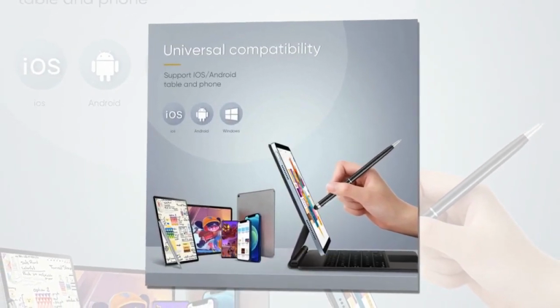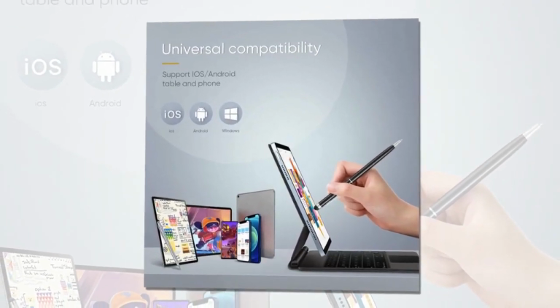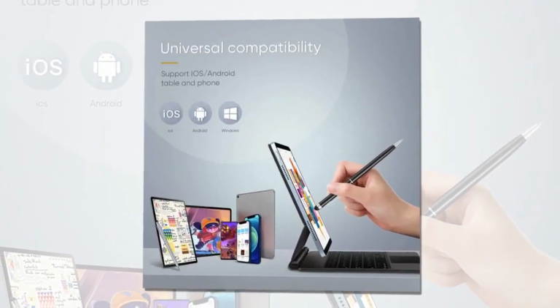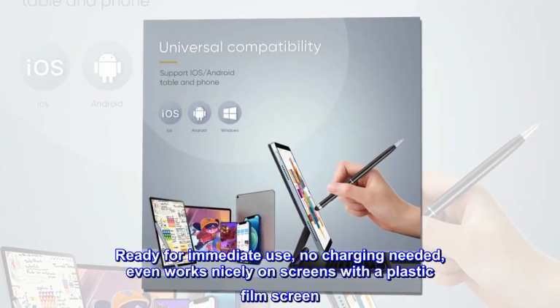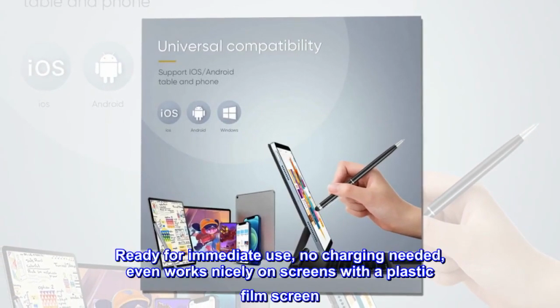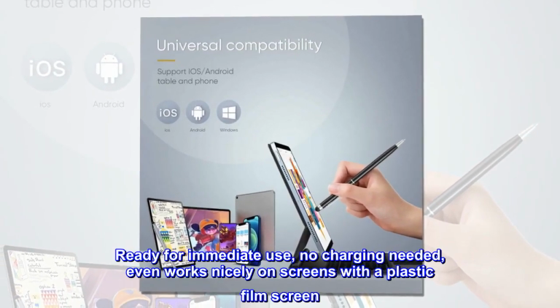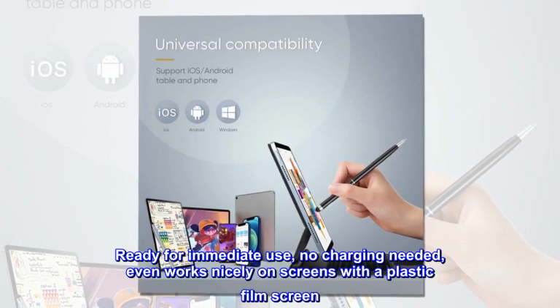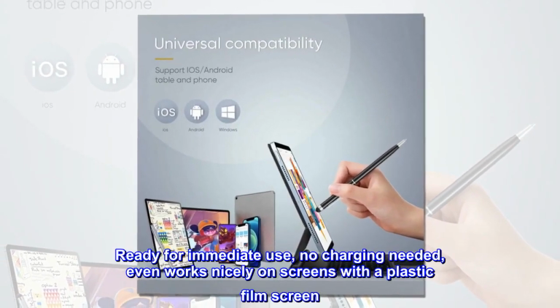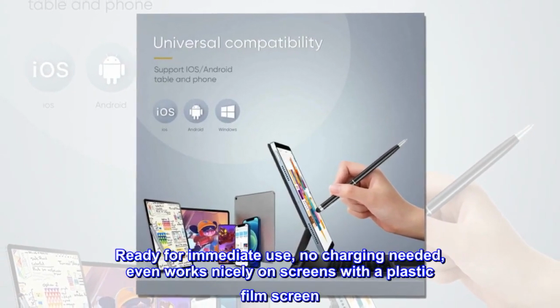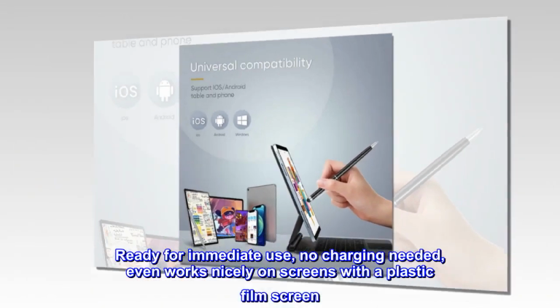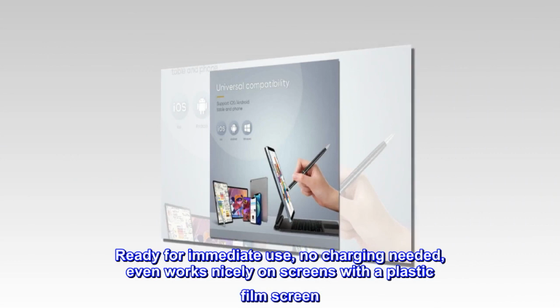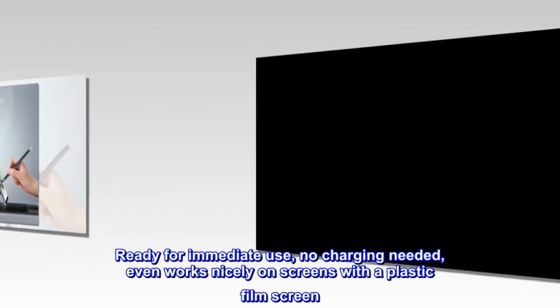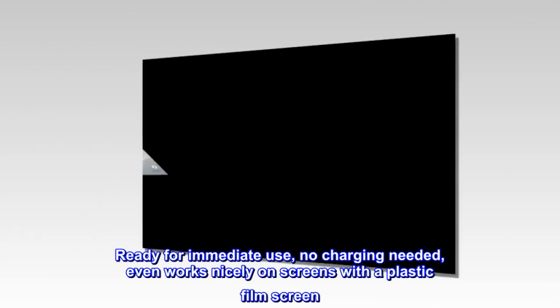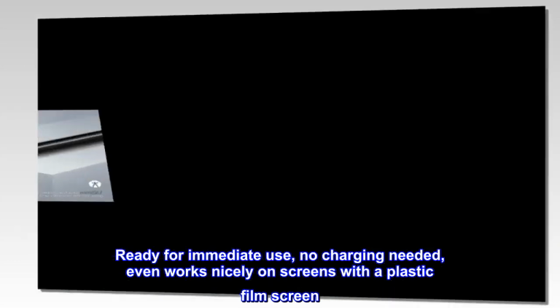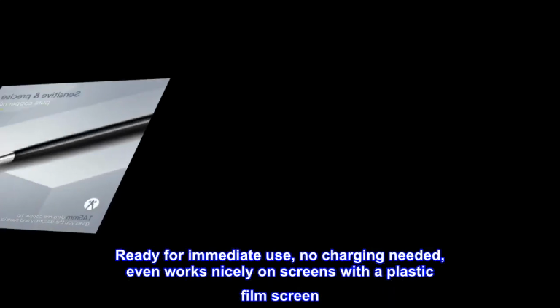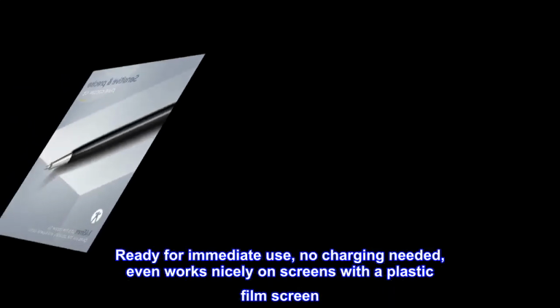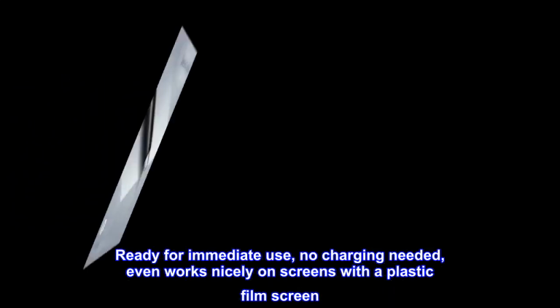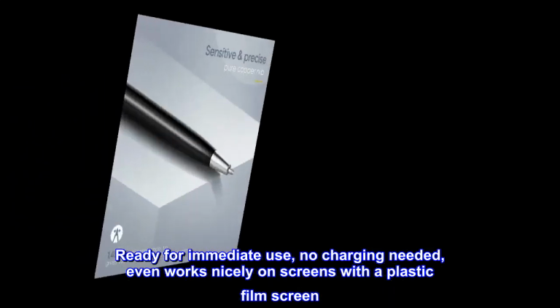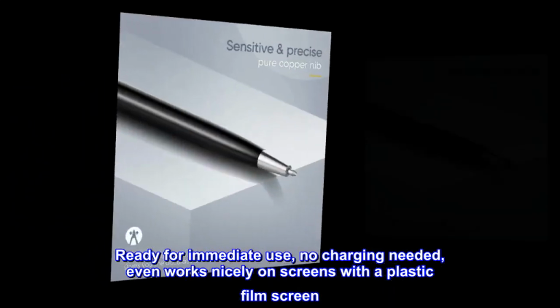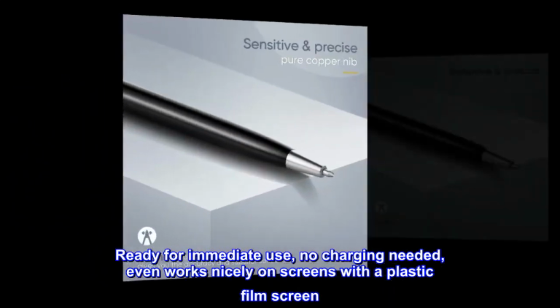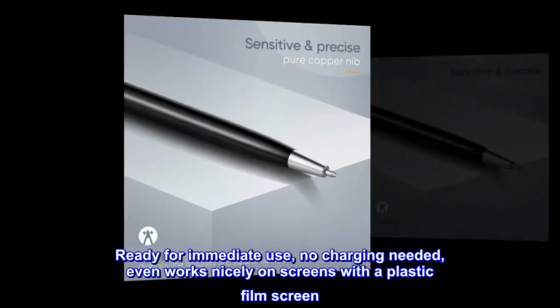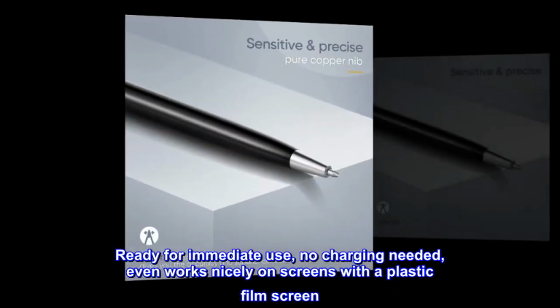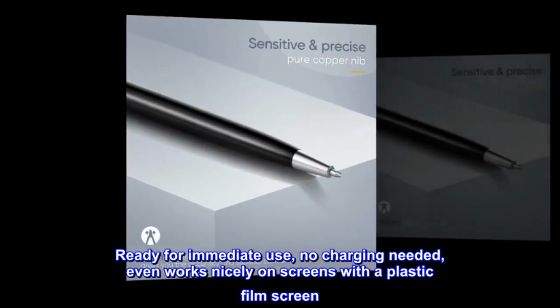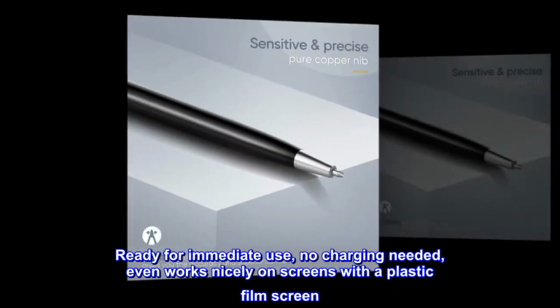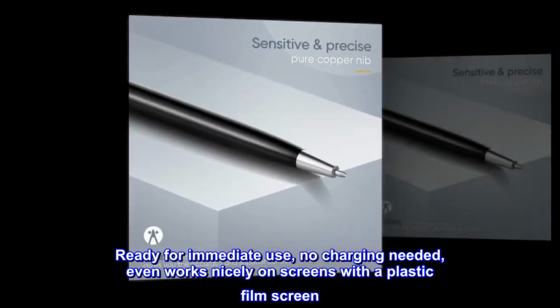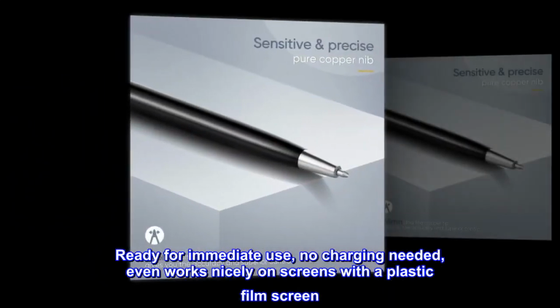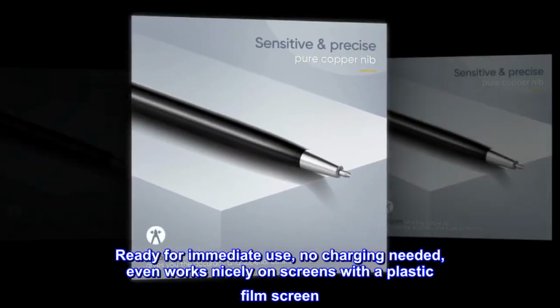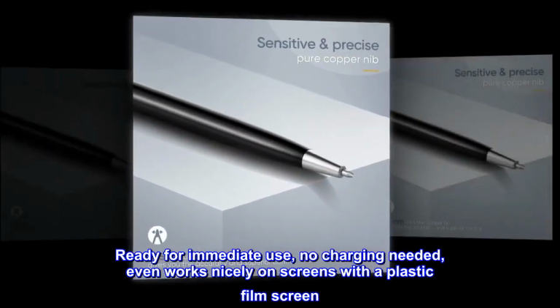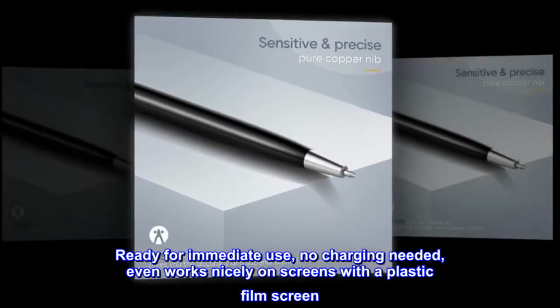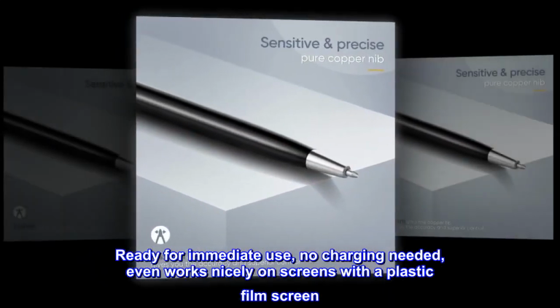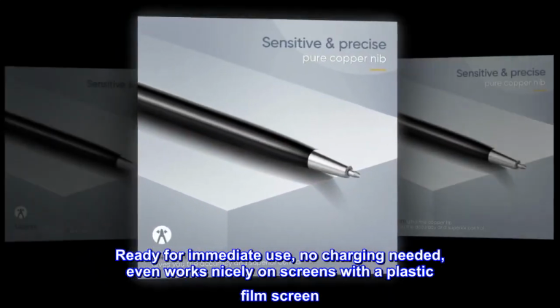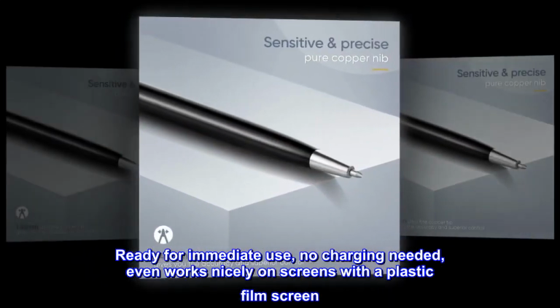Ready for immediate use — no charging needed. It even works nicely on screens with a plastic film screen protector.